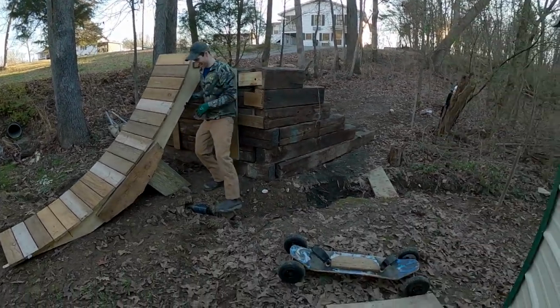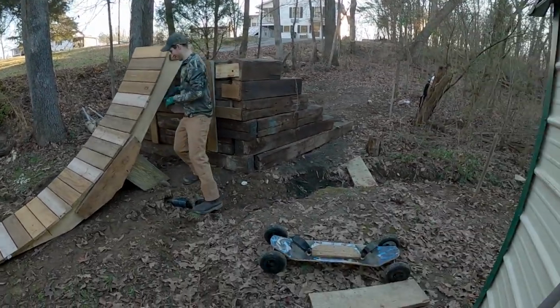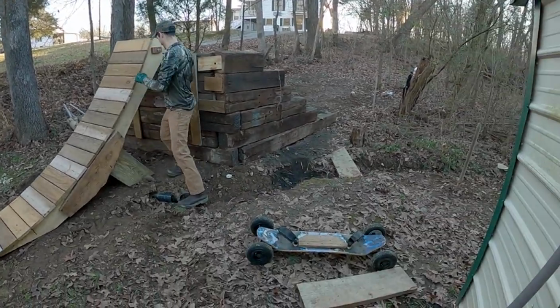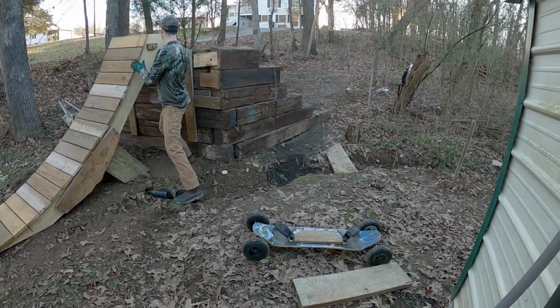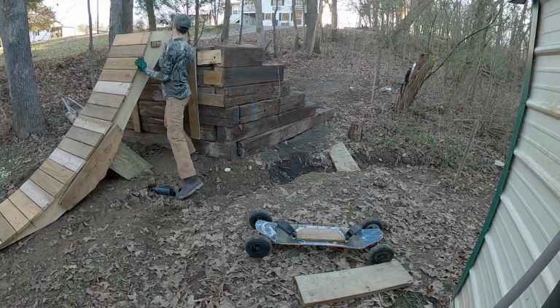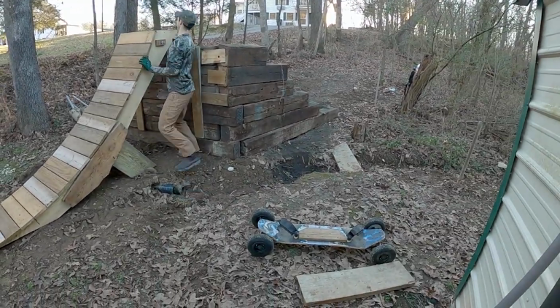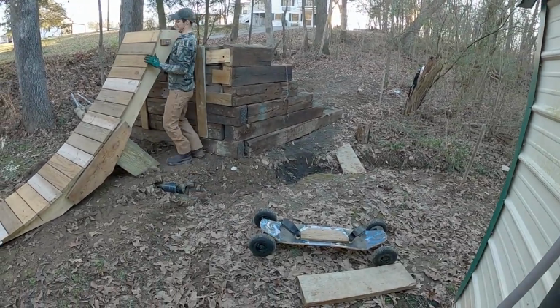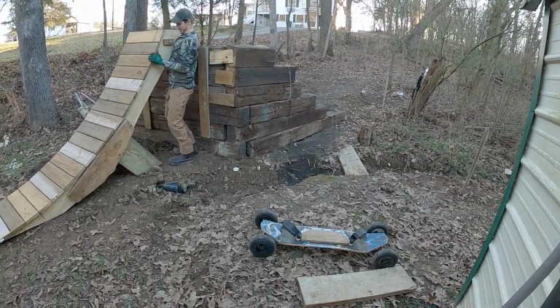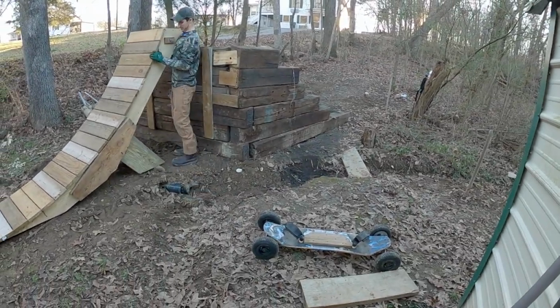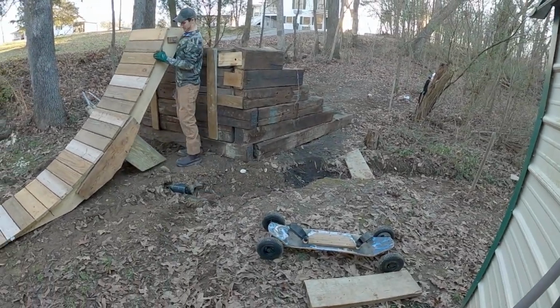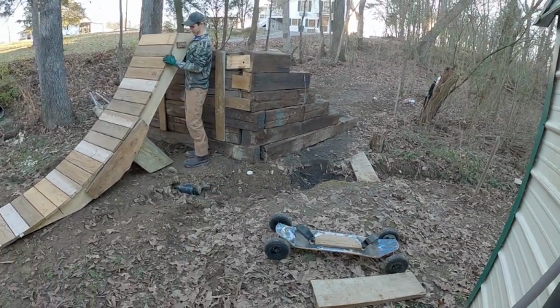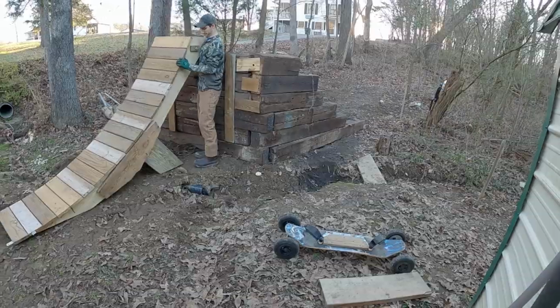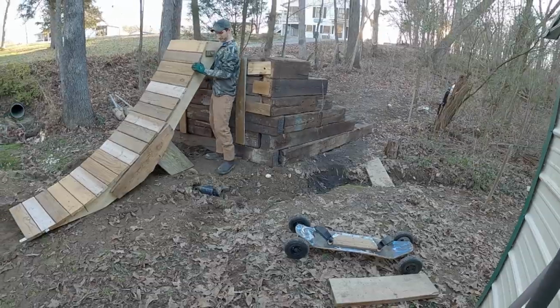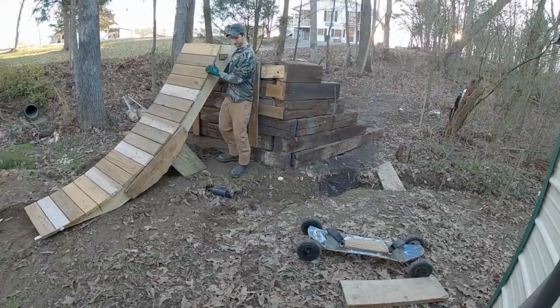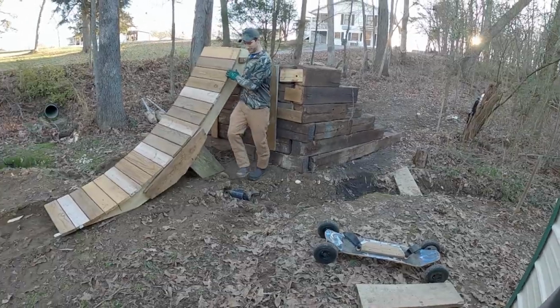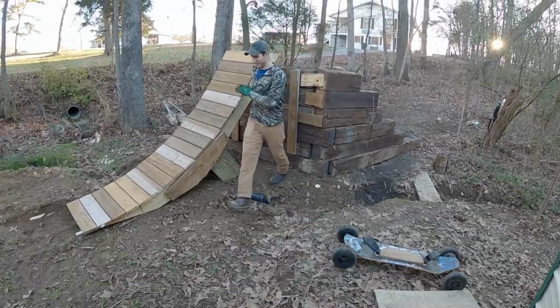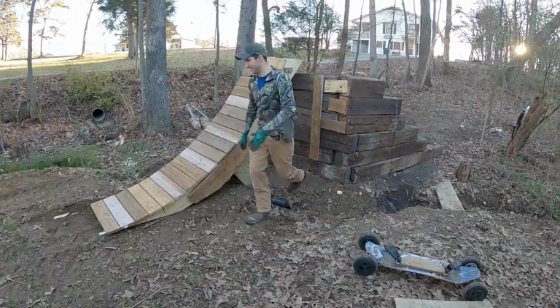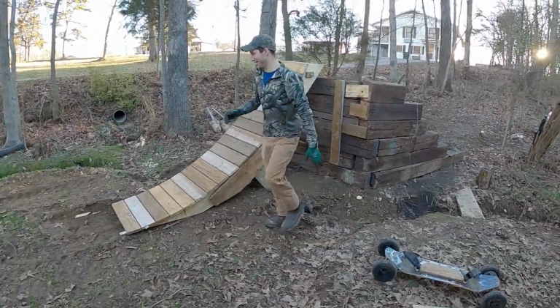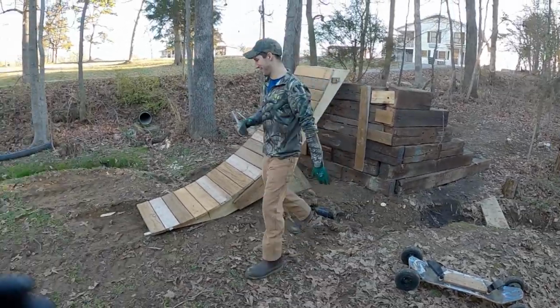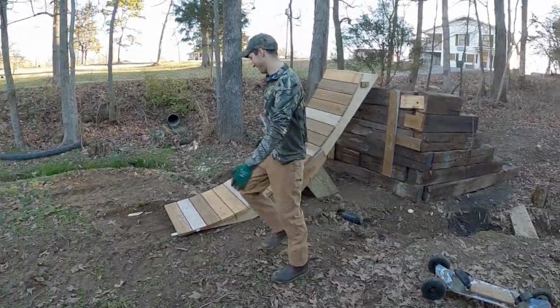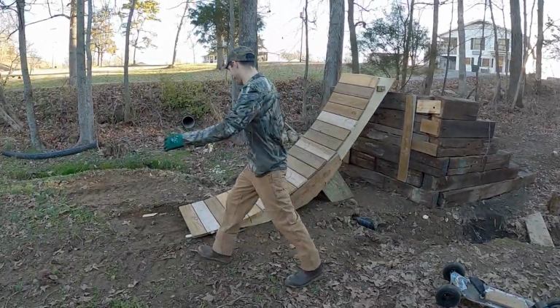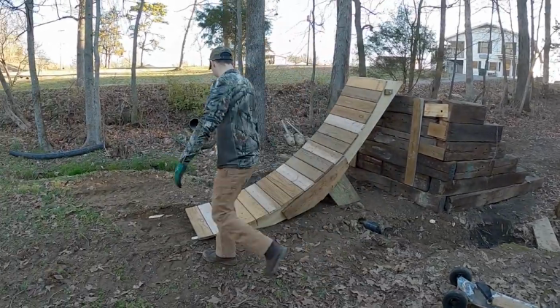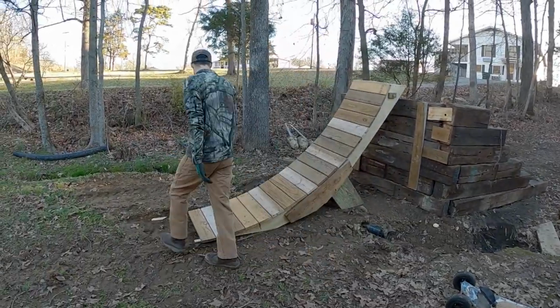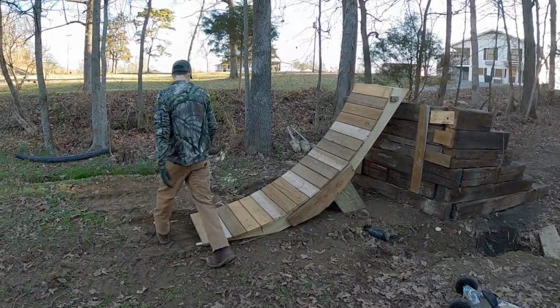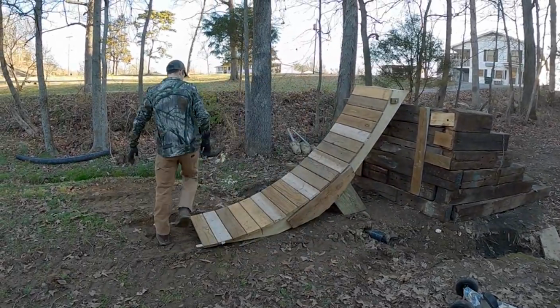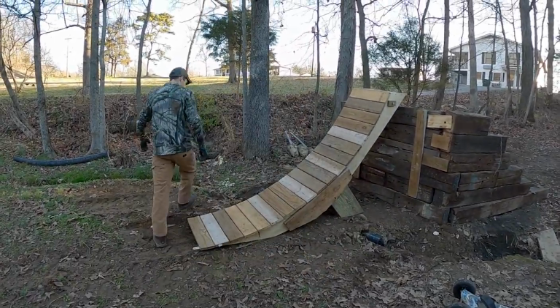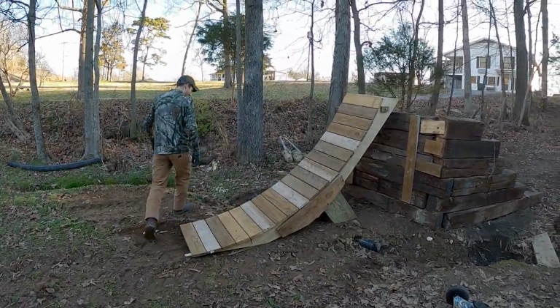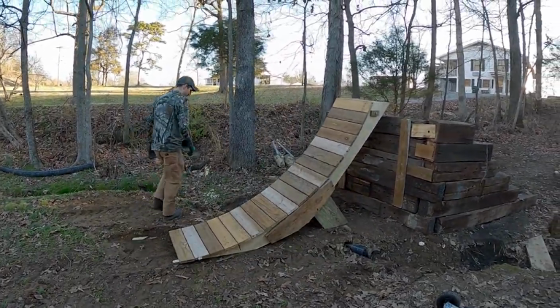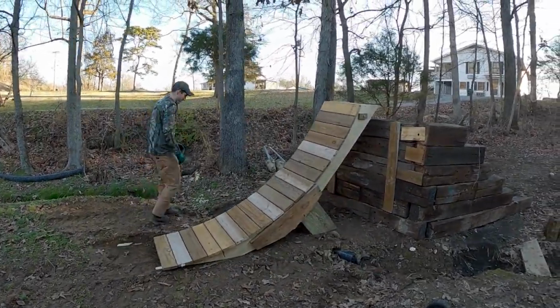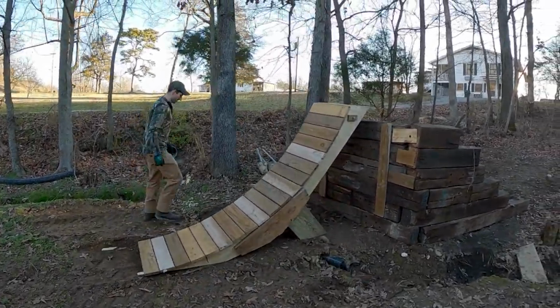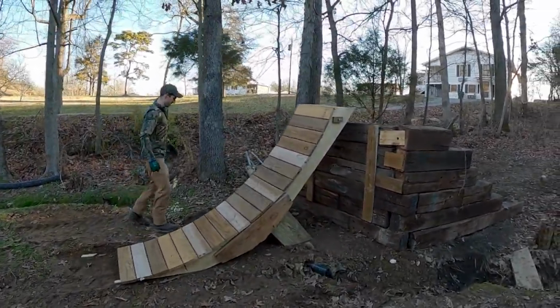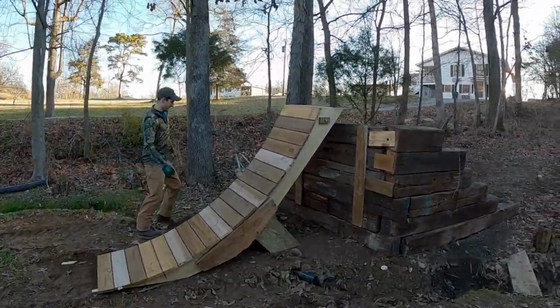We're actually going to transition here into us actually riding some trails, hitting the jump and having a blast. Let's check that out.